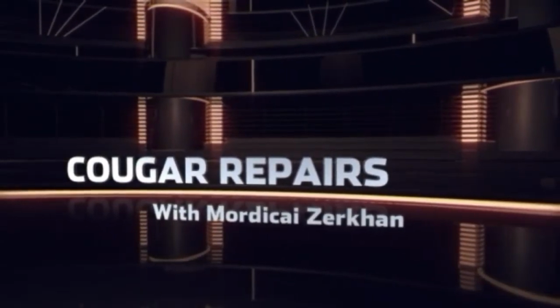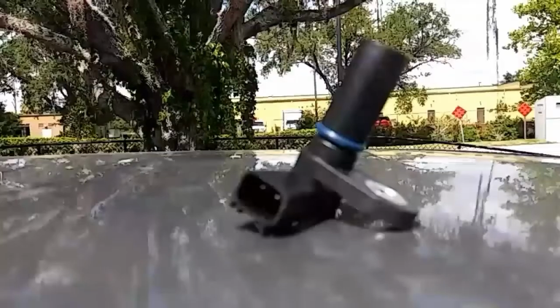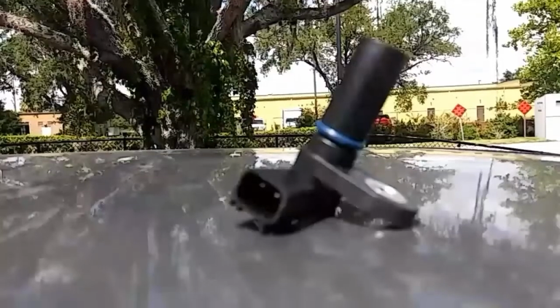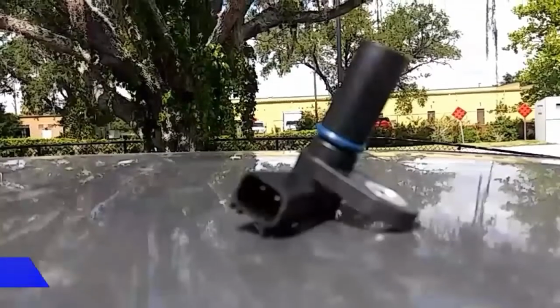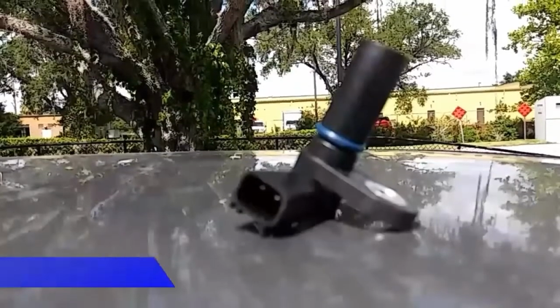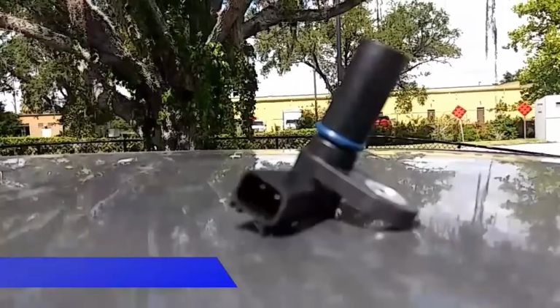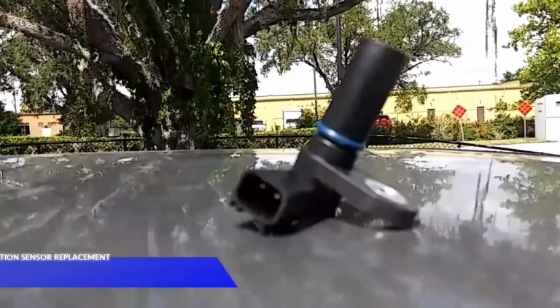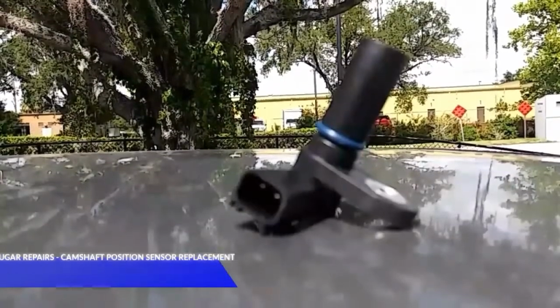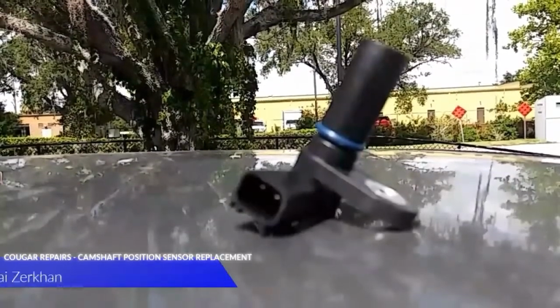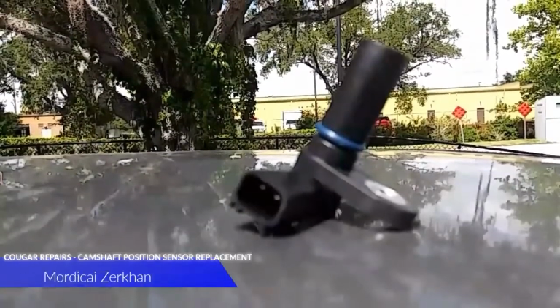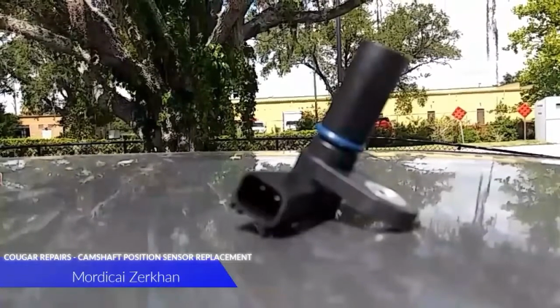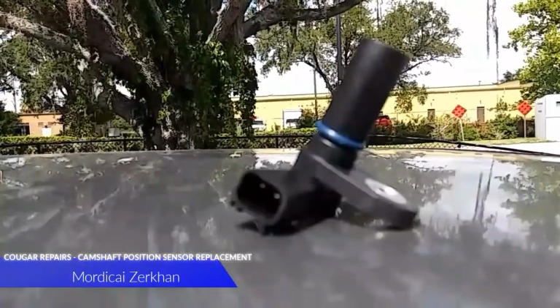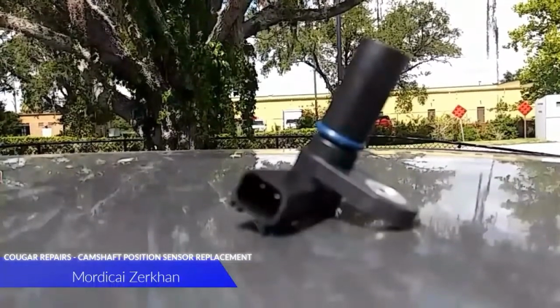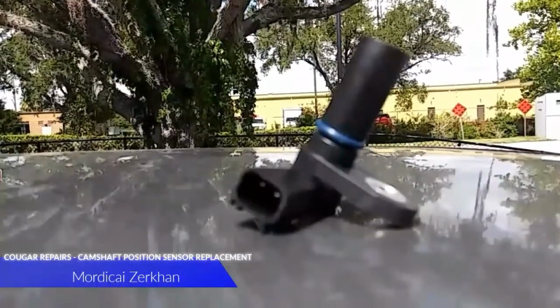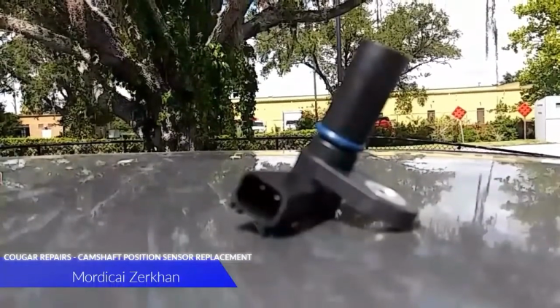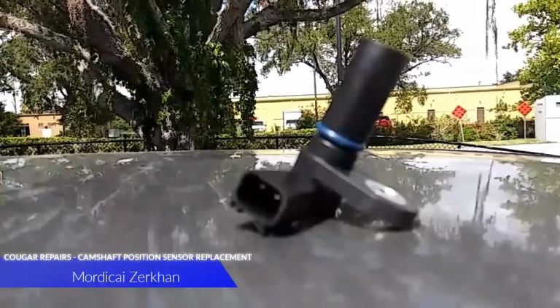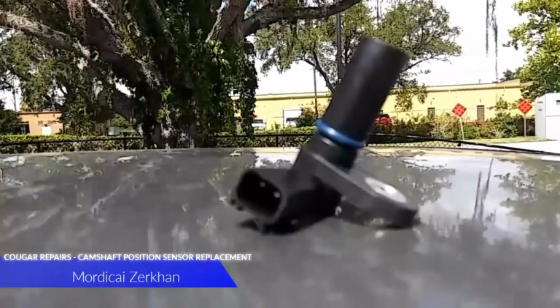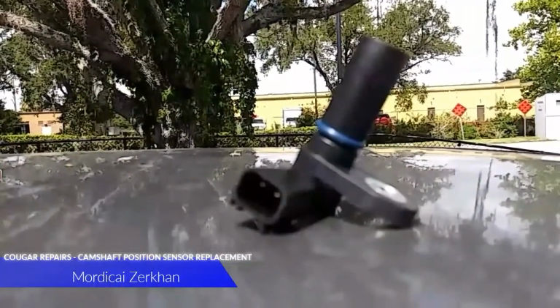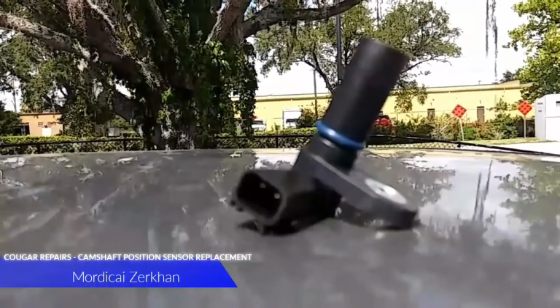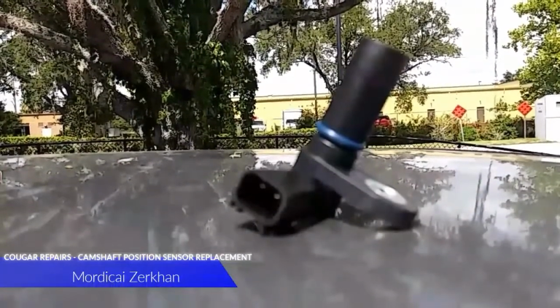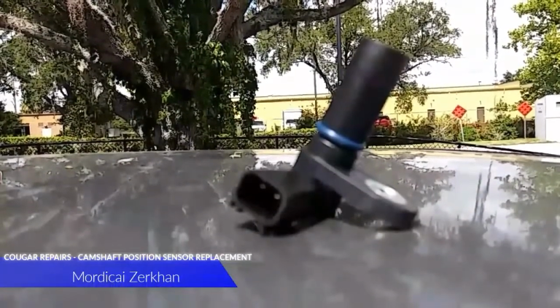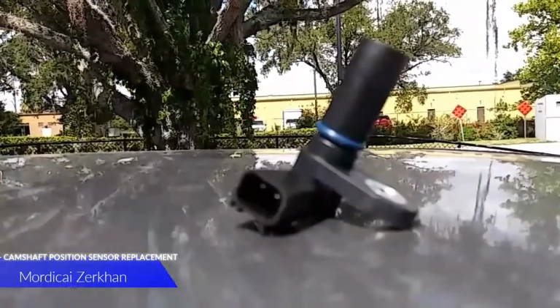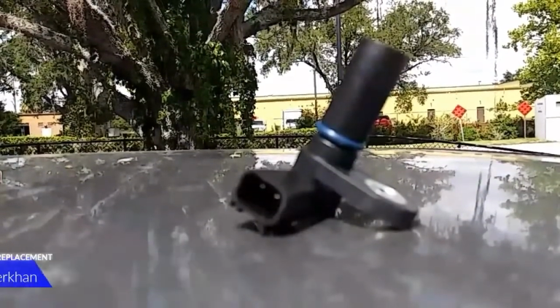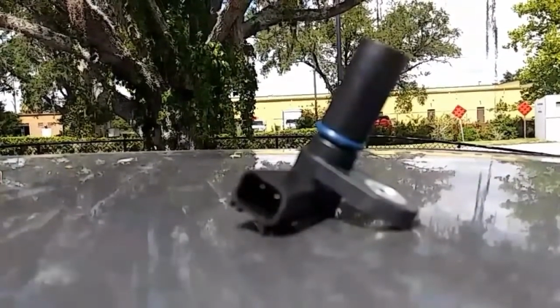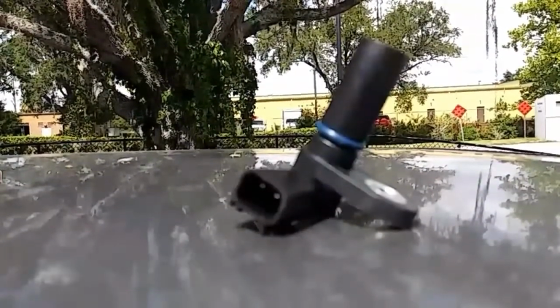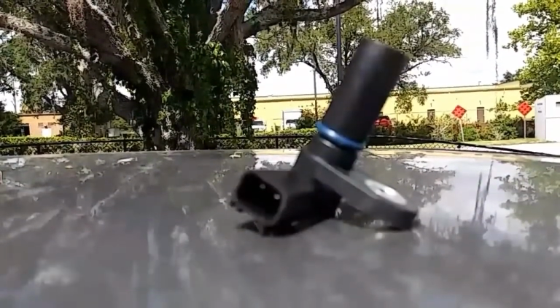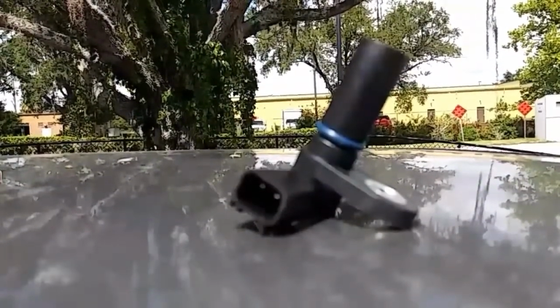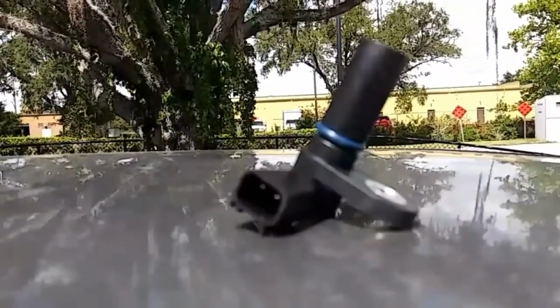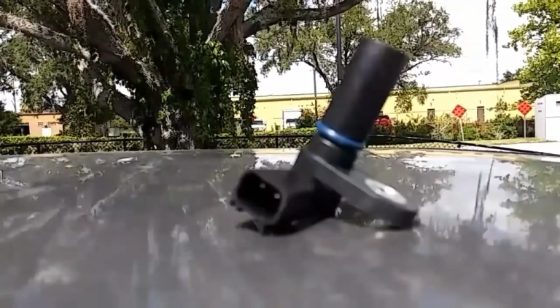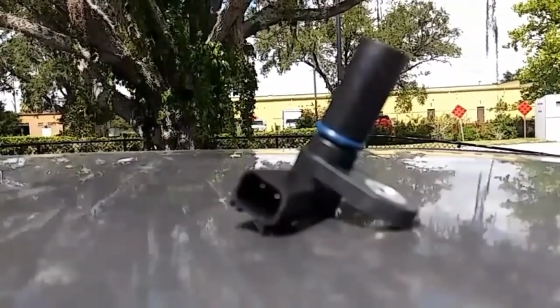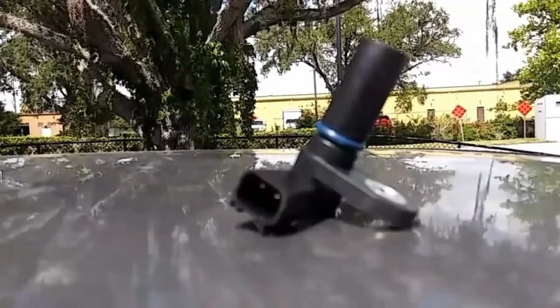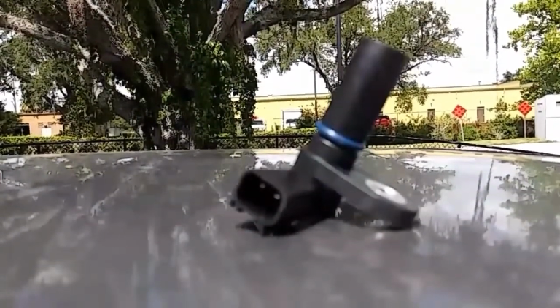Hello and welcome. On today's video I'm going to show you how to replace a camshaft position sensor.